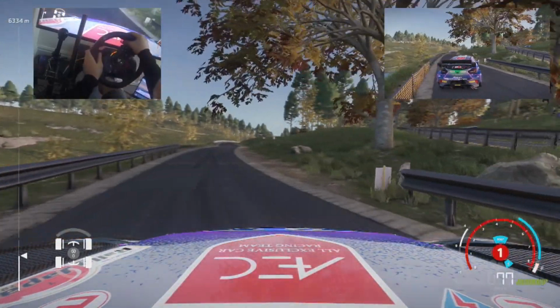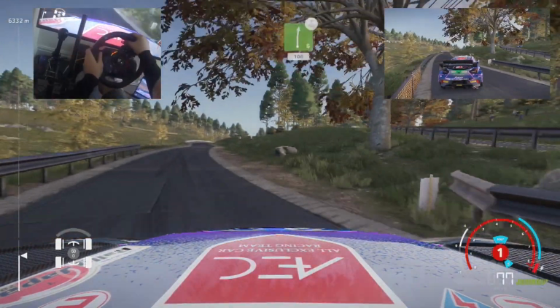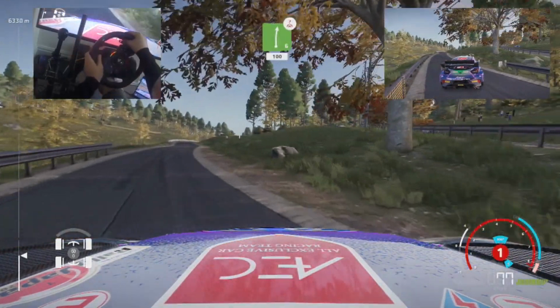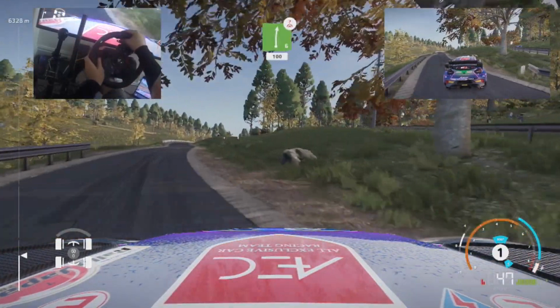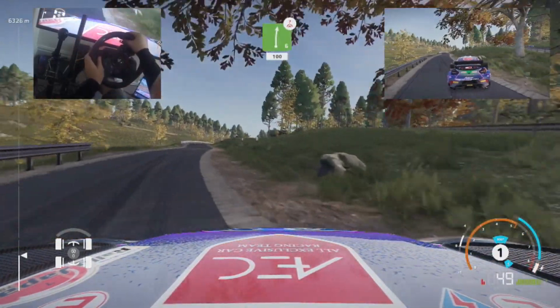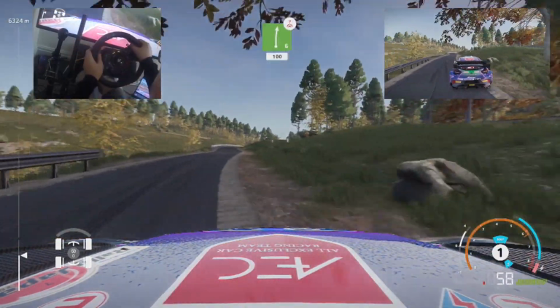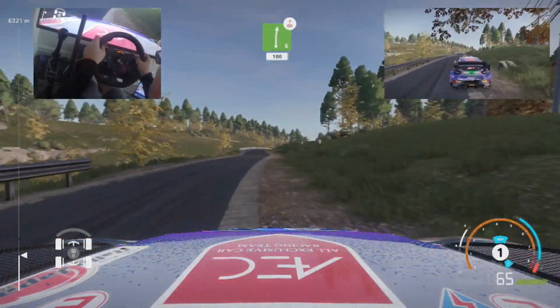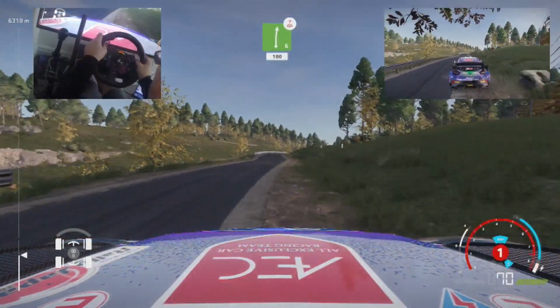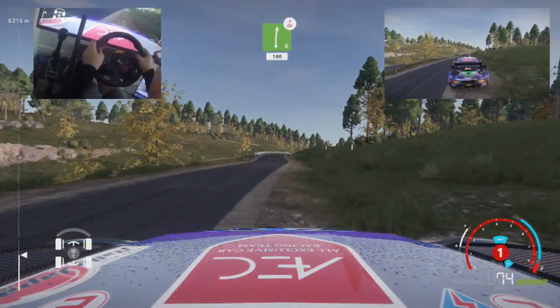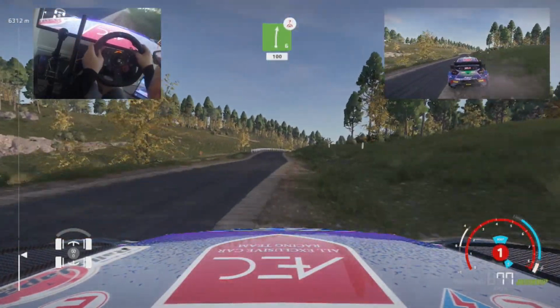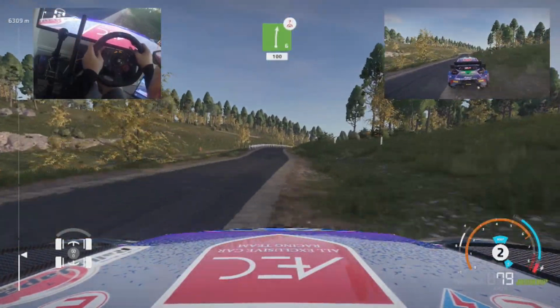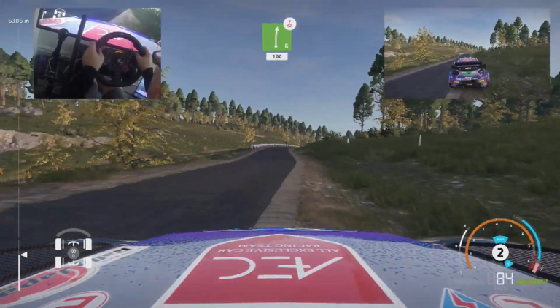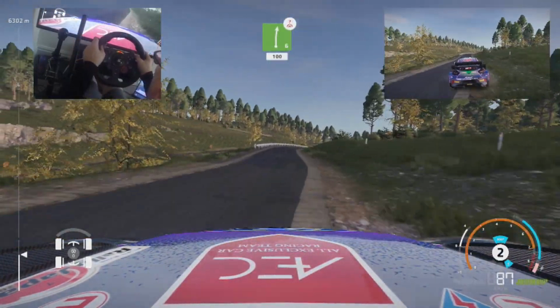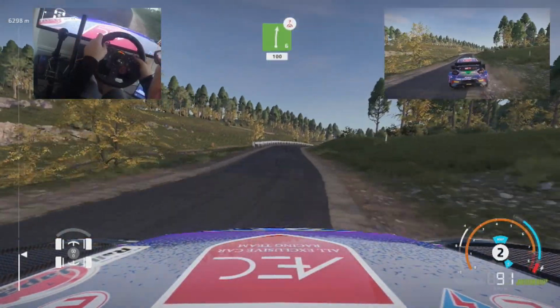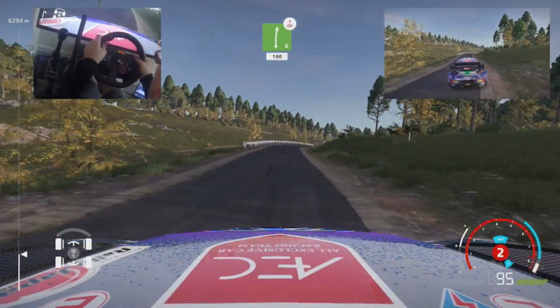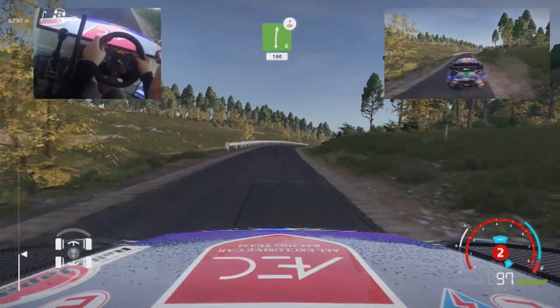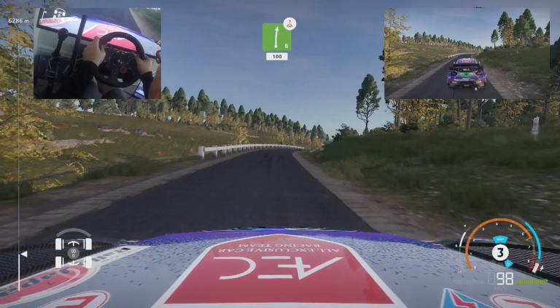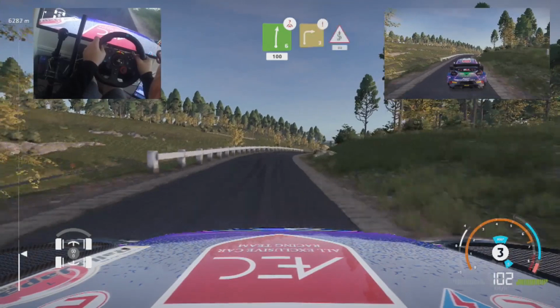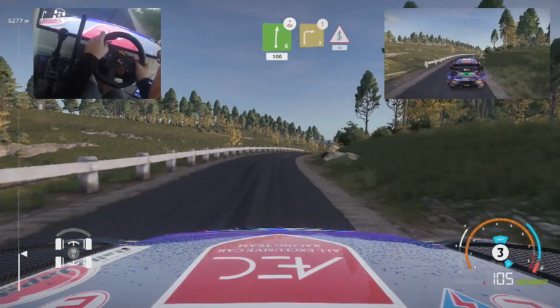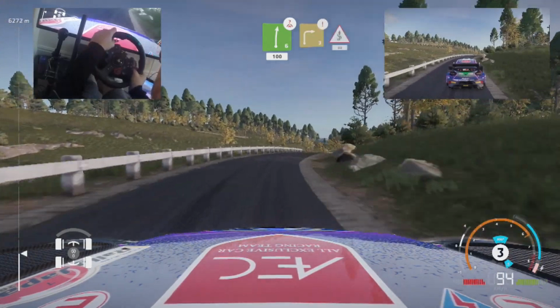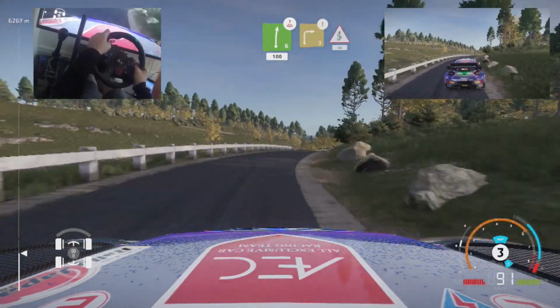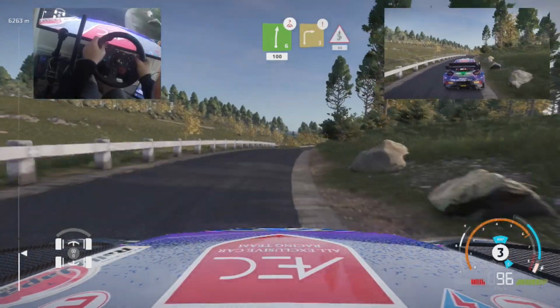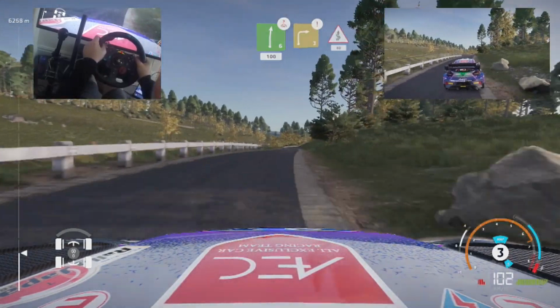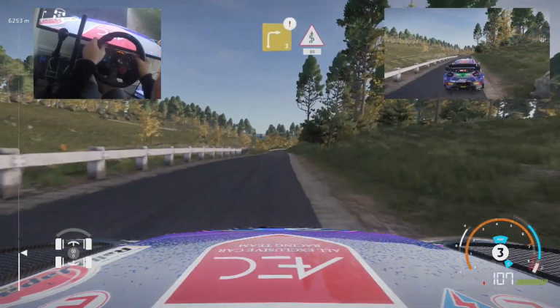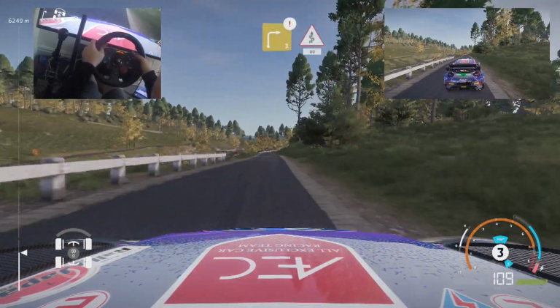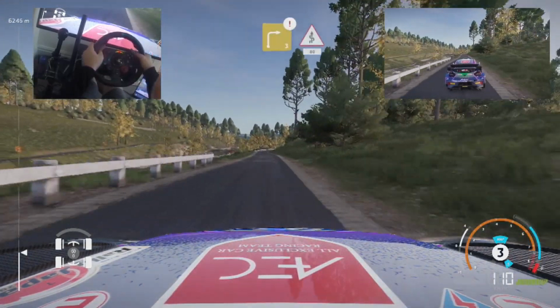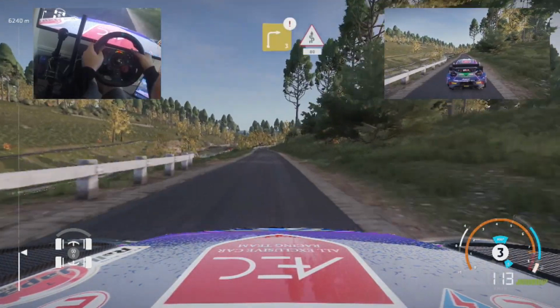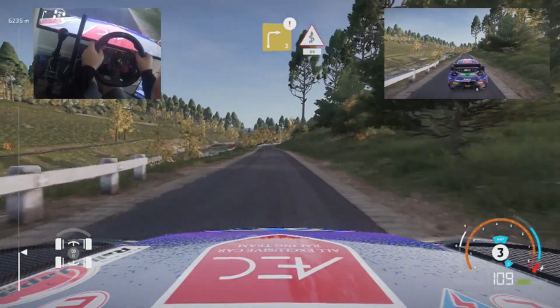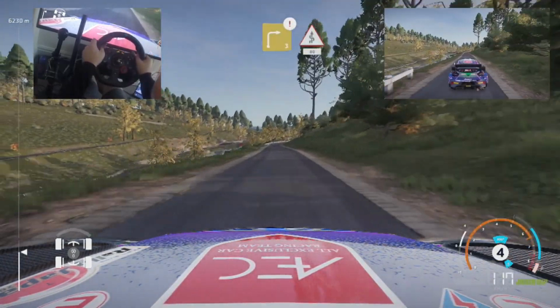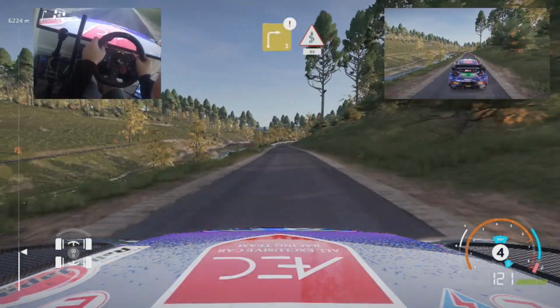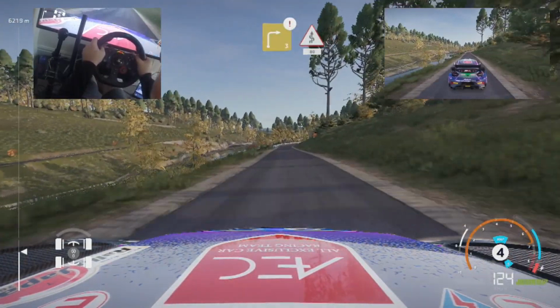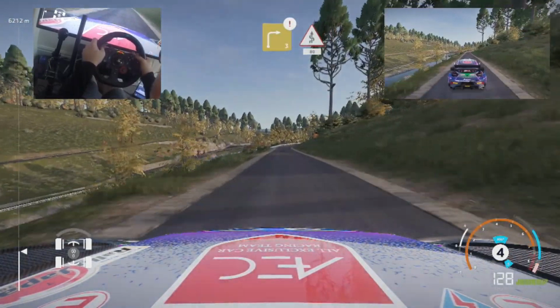Right 6, over press, 100. Brake, right 3, into kinks, 80.